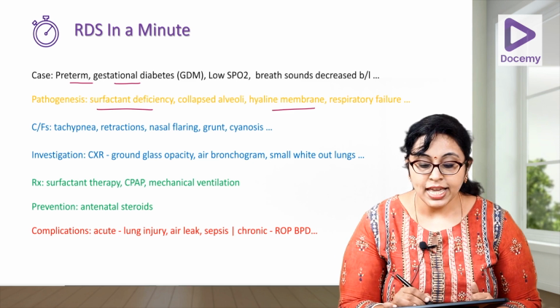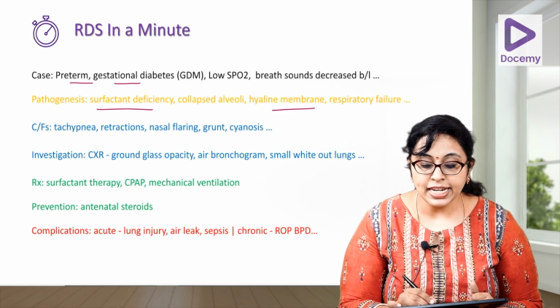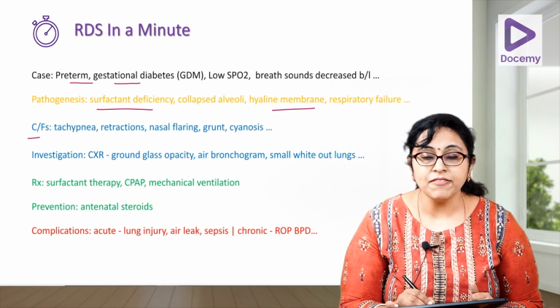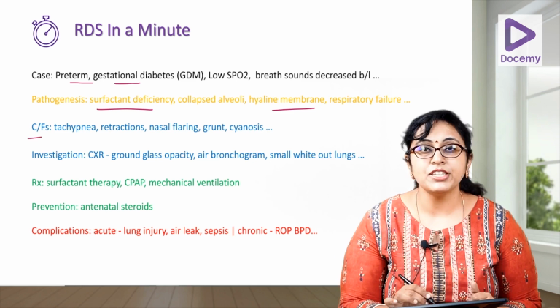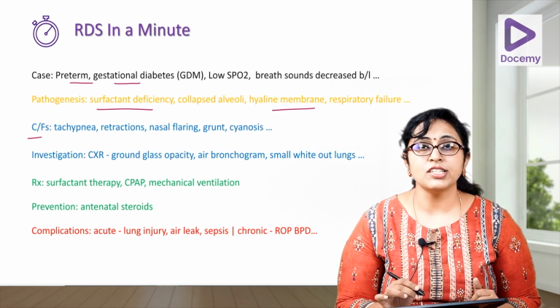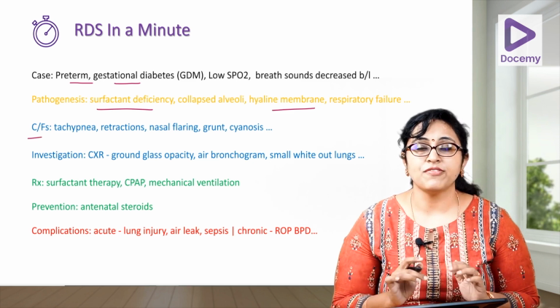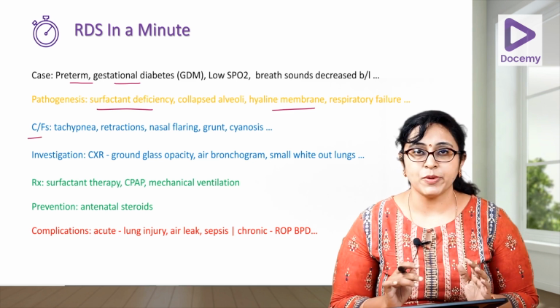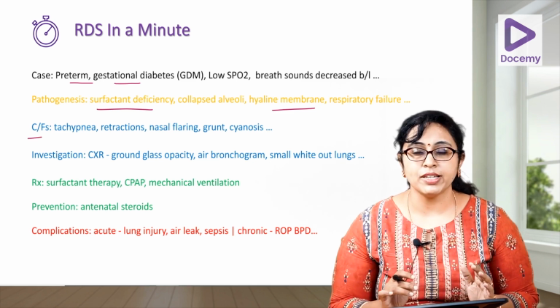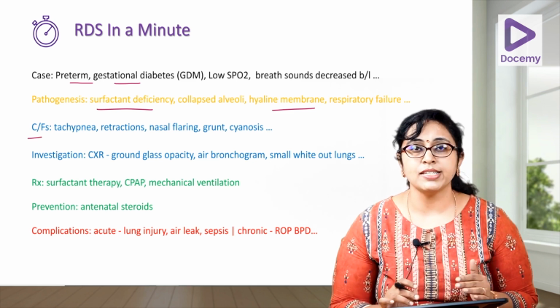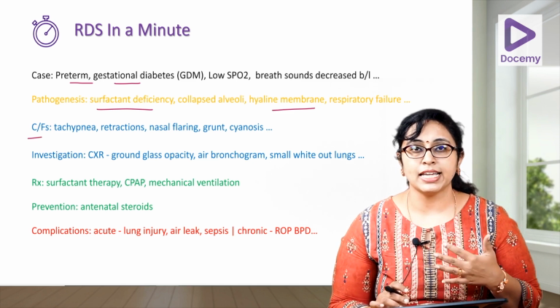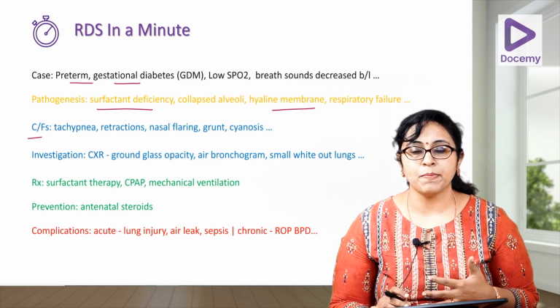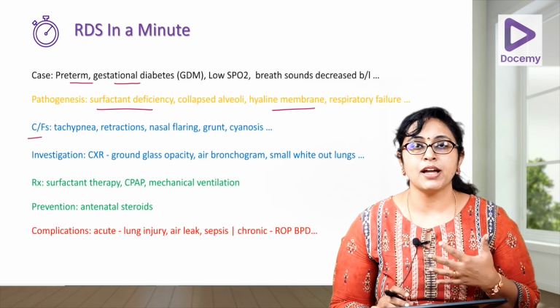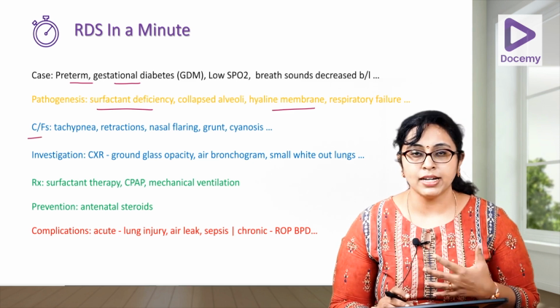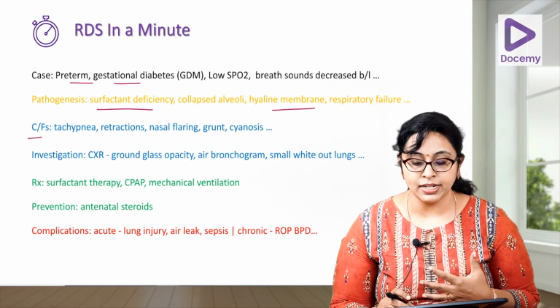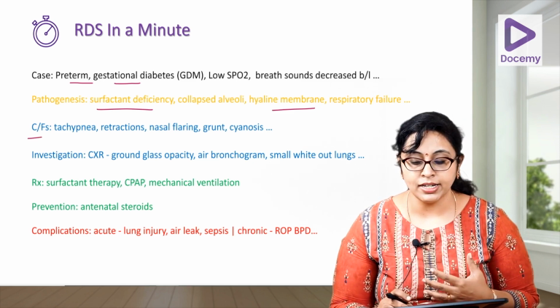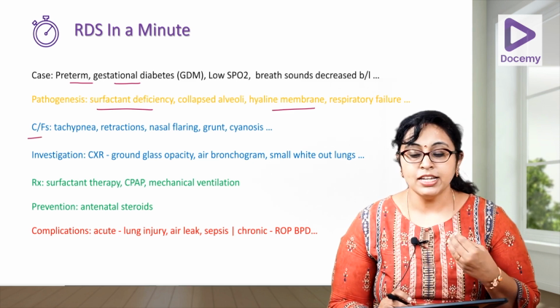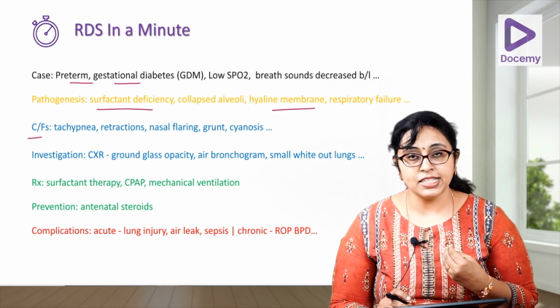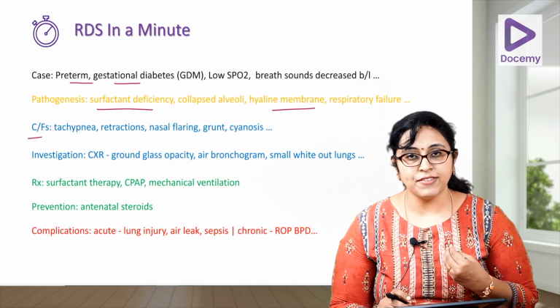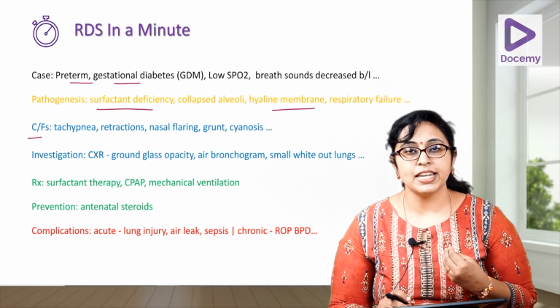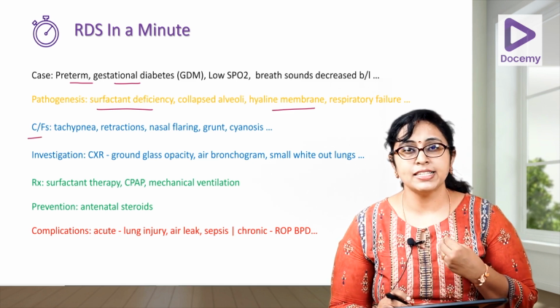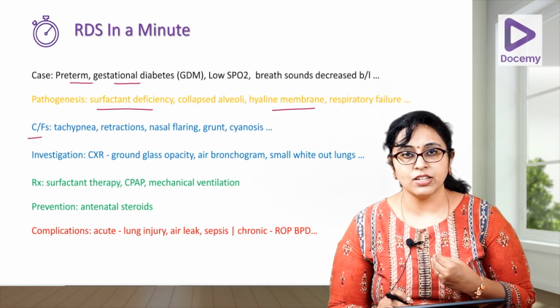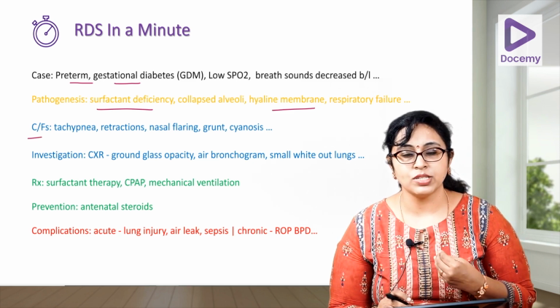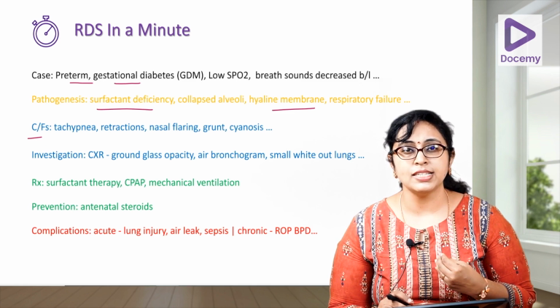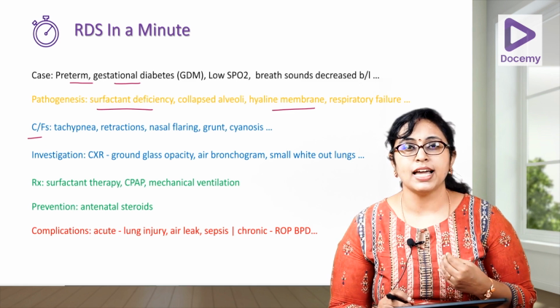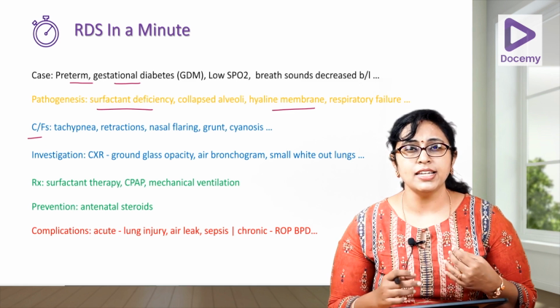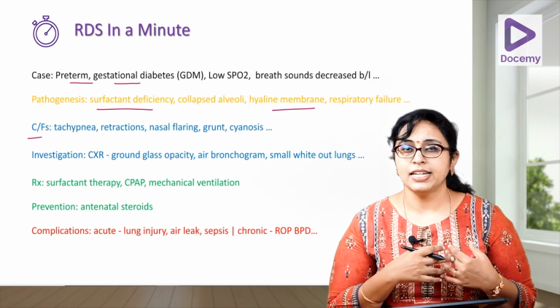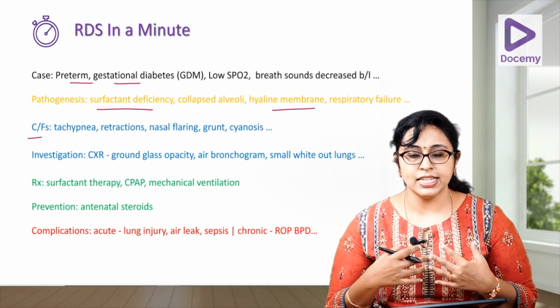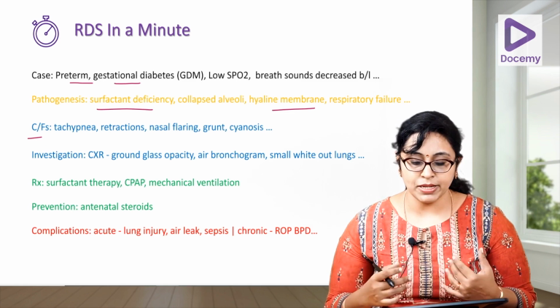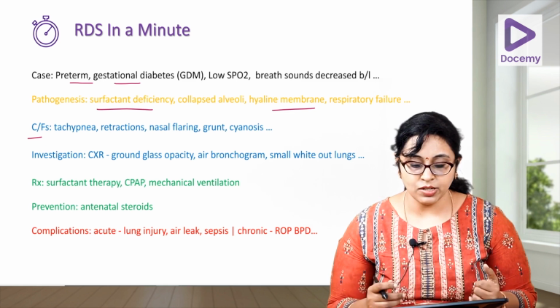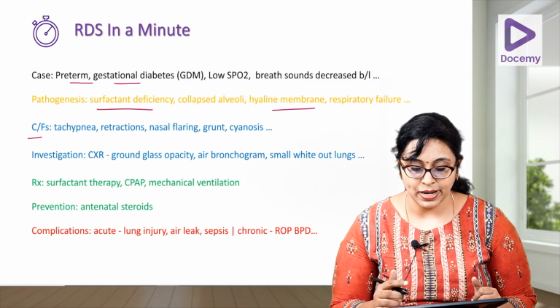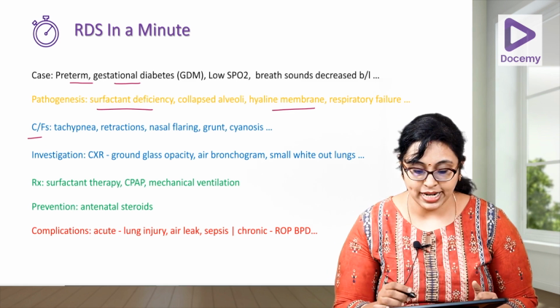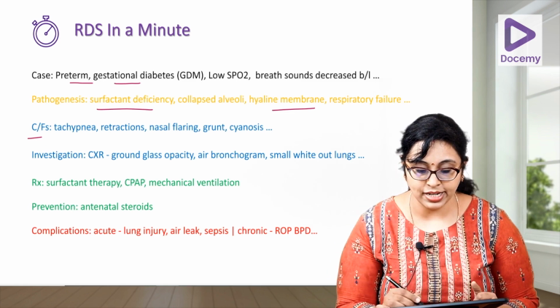Clinical features of respiratory distress include tachypnea, grunting, nasal flaring, cyanosis, and decreased breath sounds bilaterally.